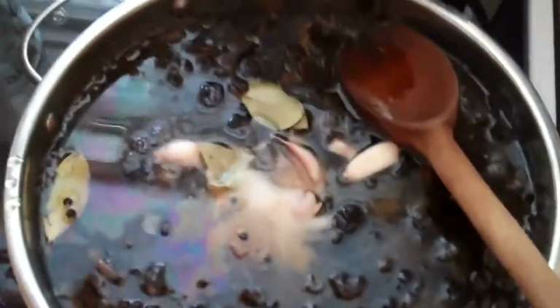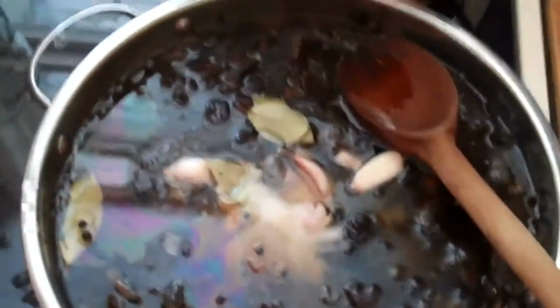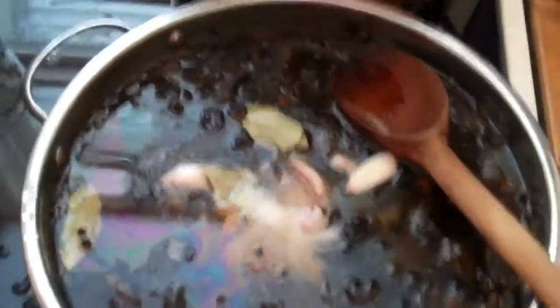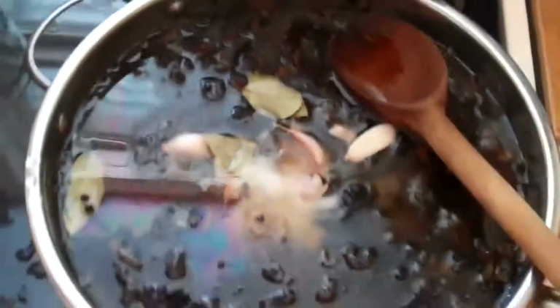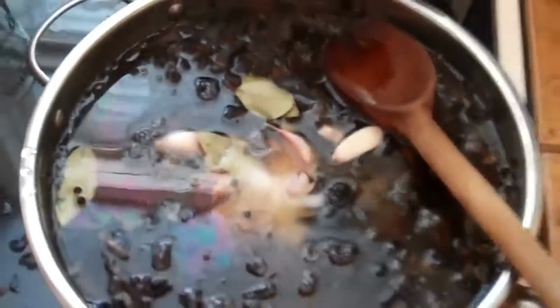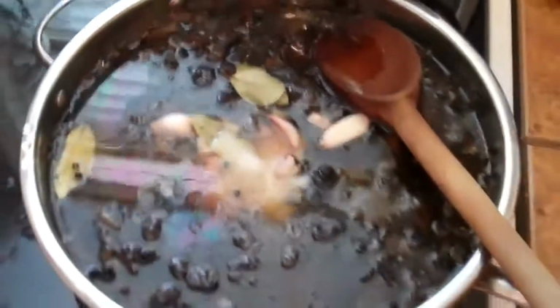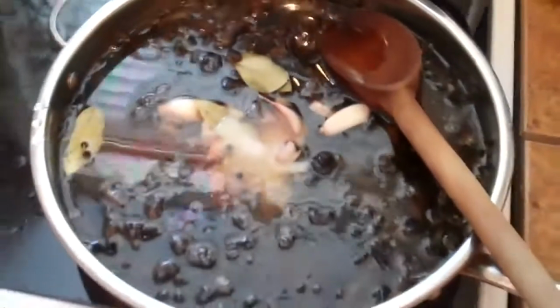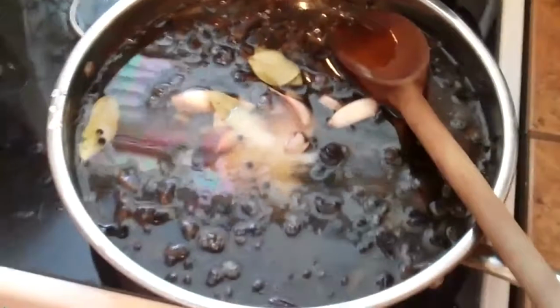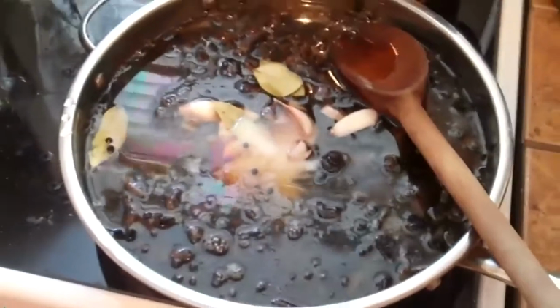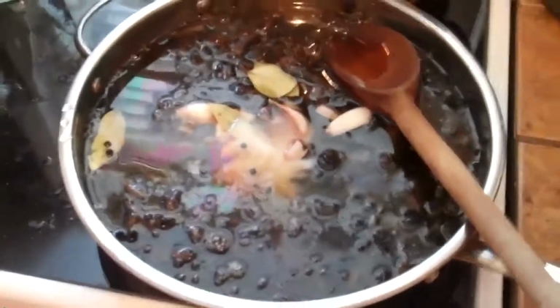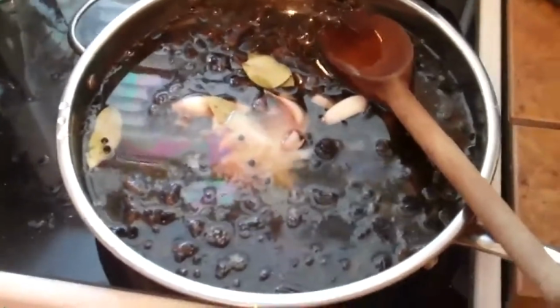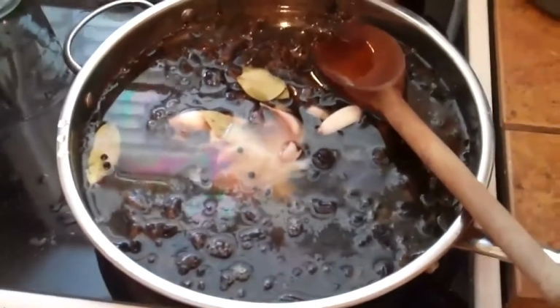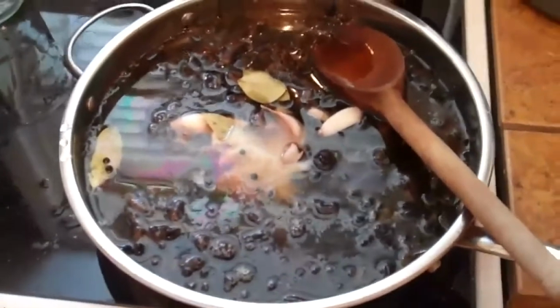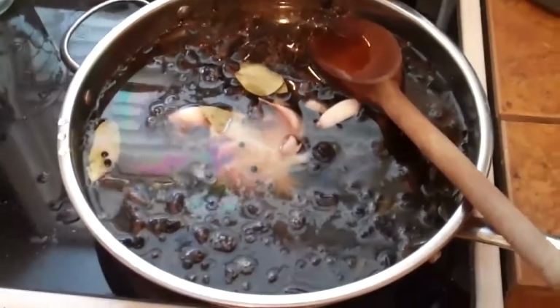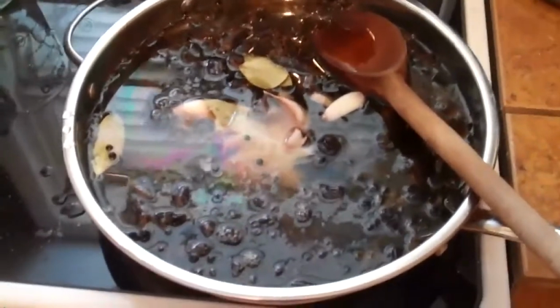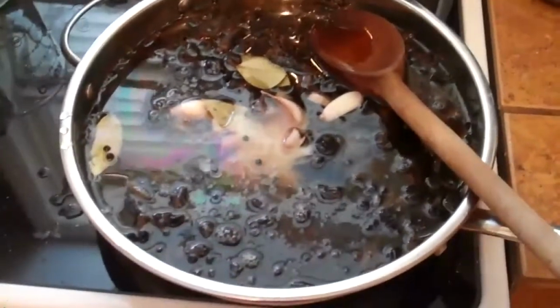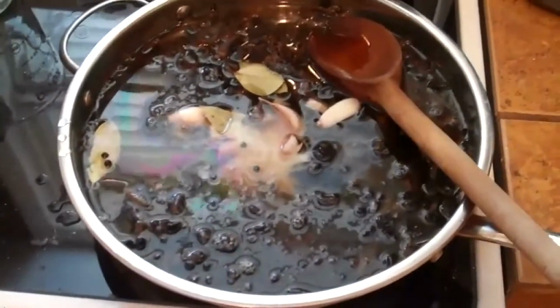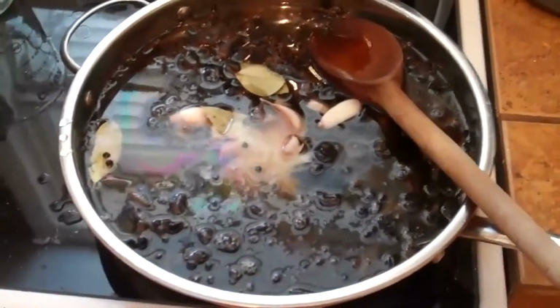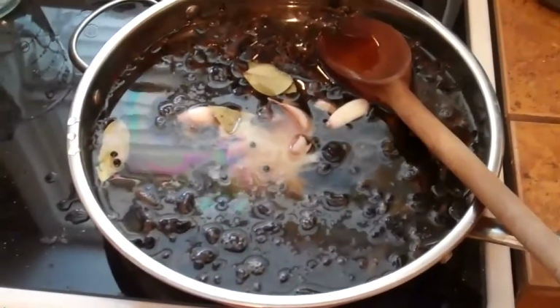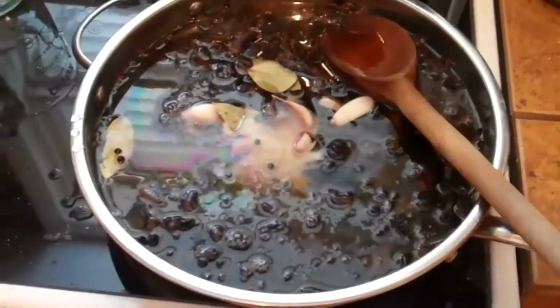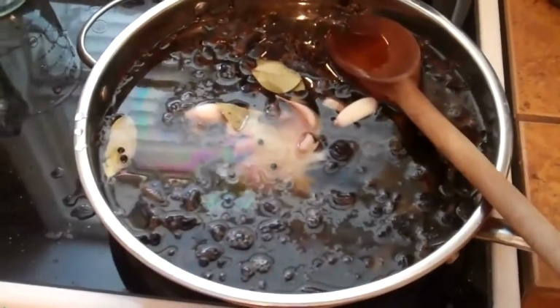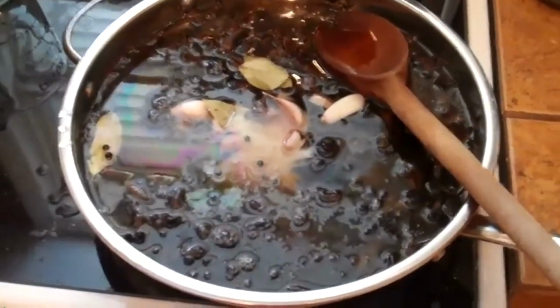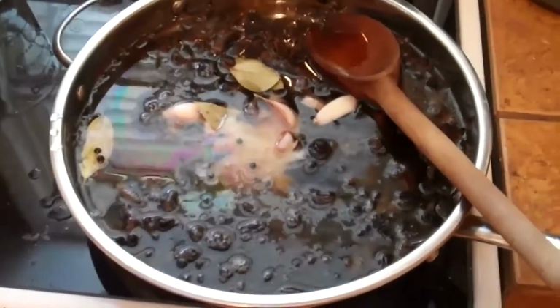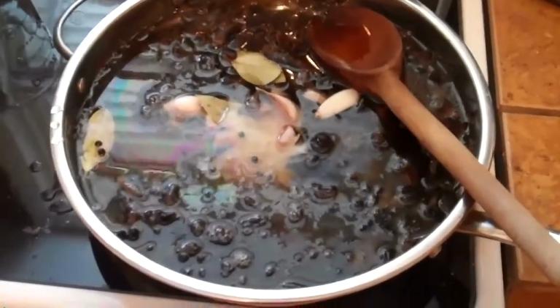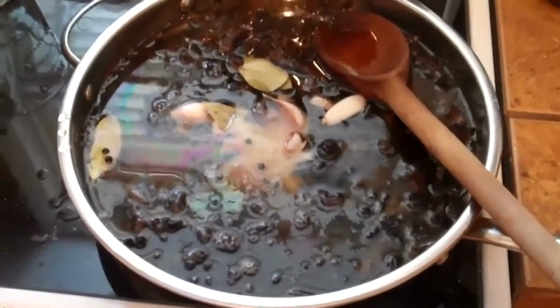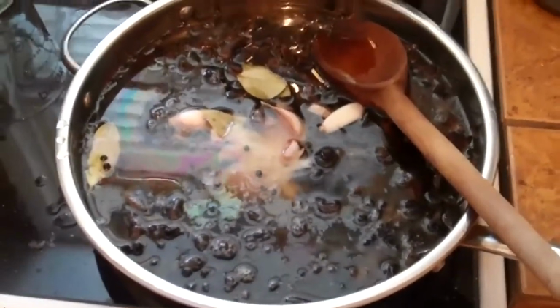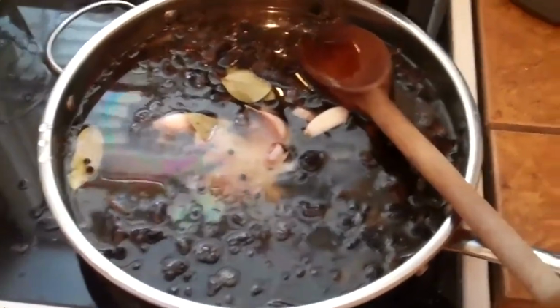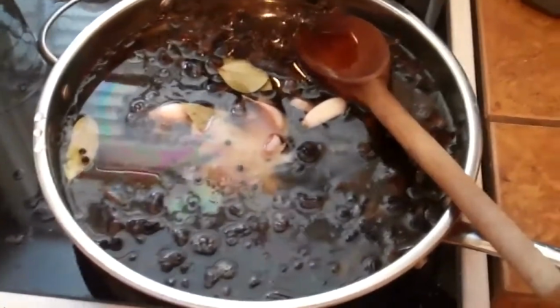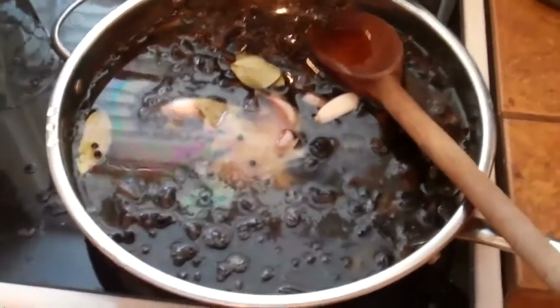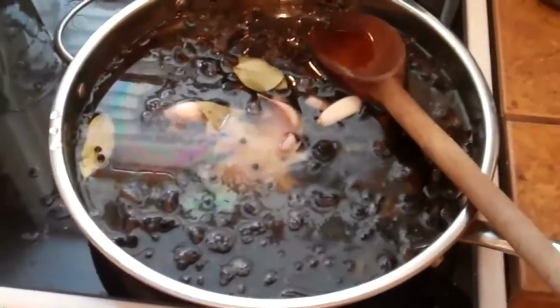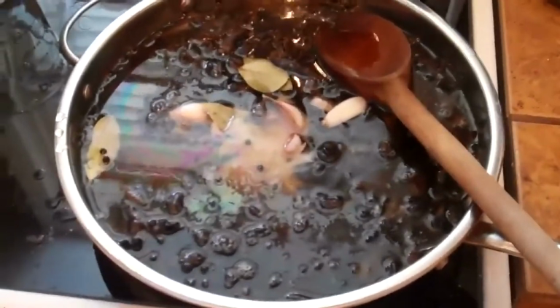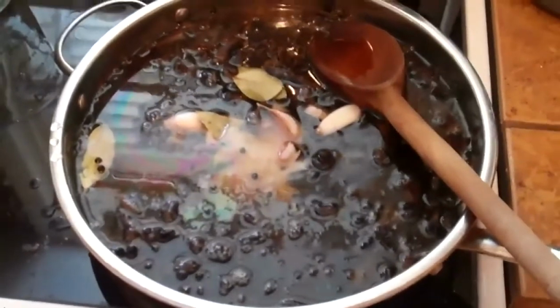We're gonna bring this up to a simmer and let it simmer for five minutes, and then we start filling our containers with our gorgeous black trumpet mushrooms.